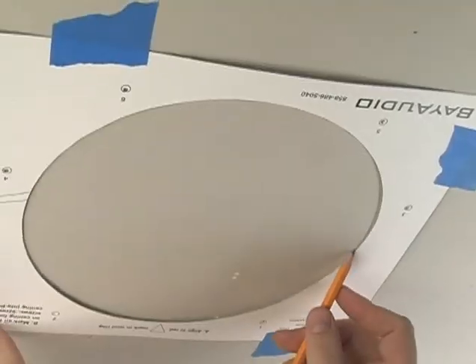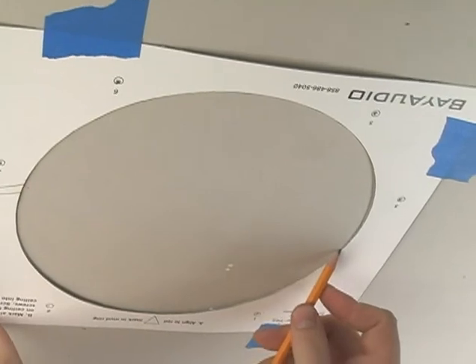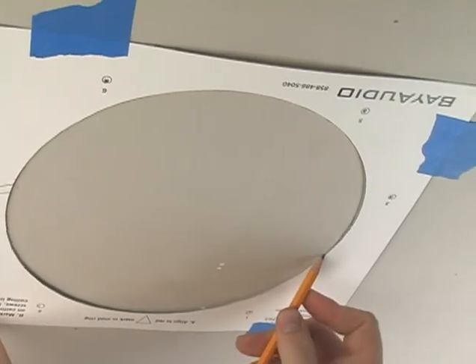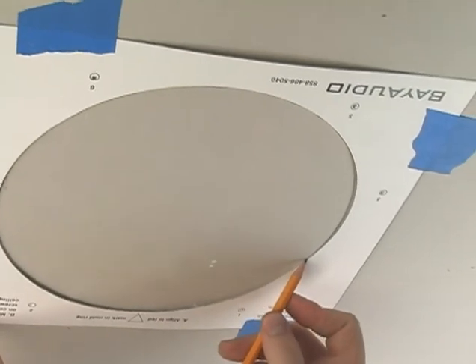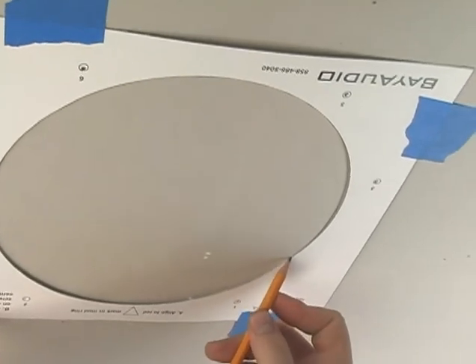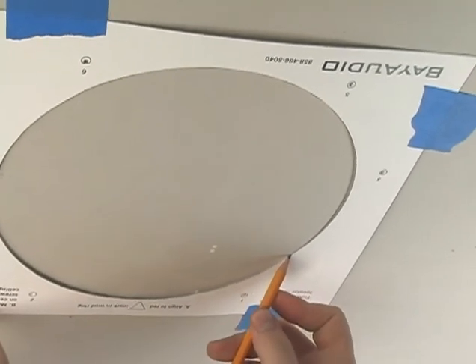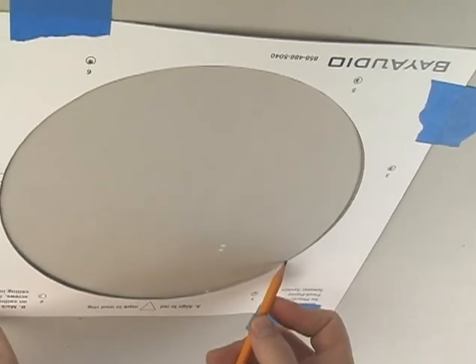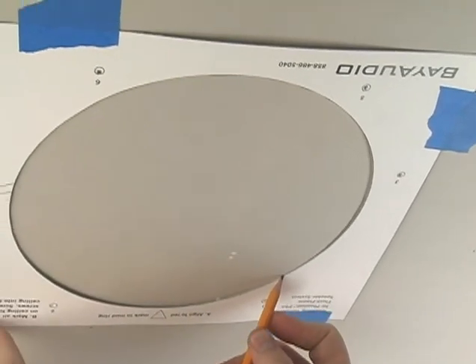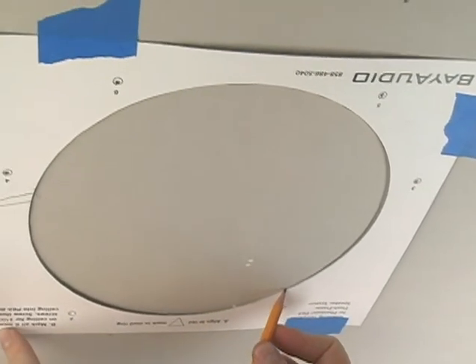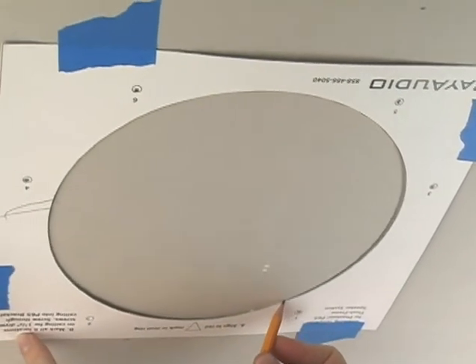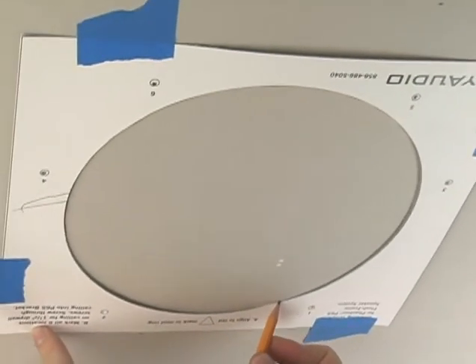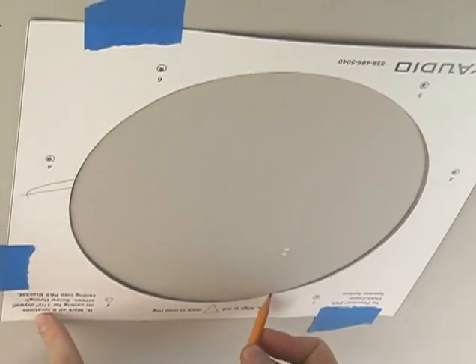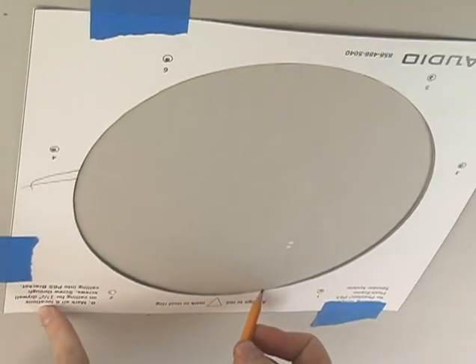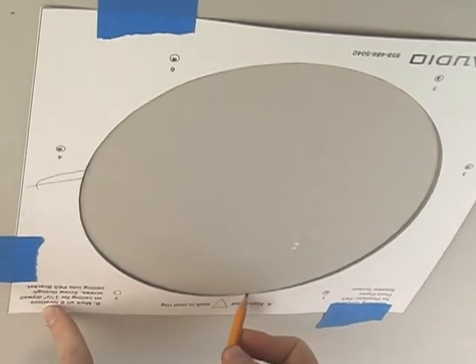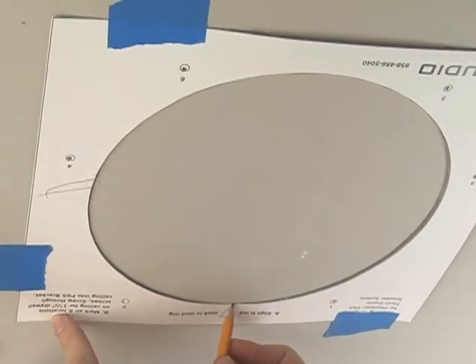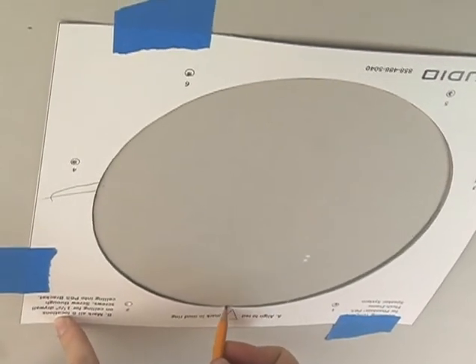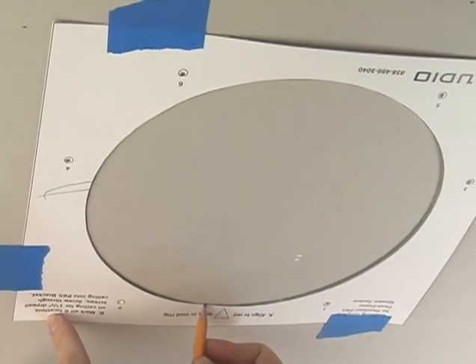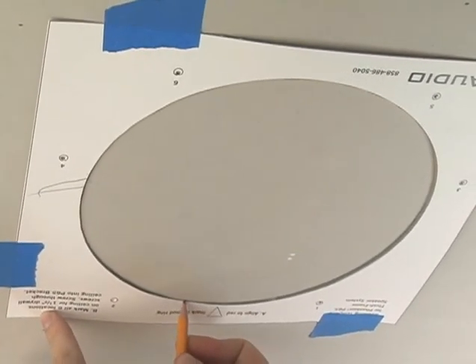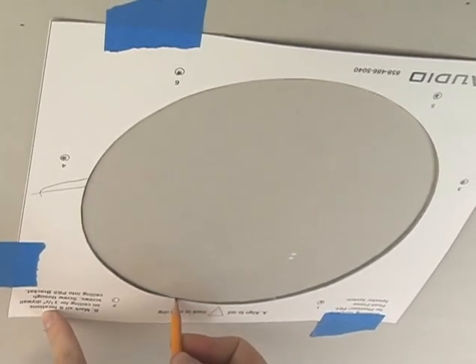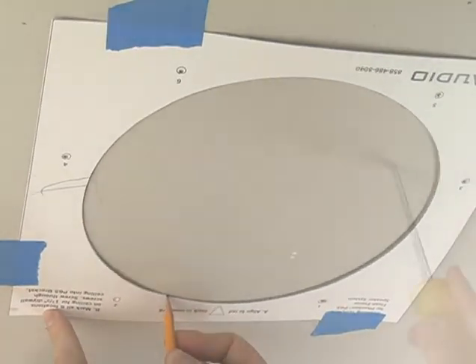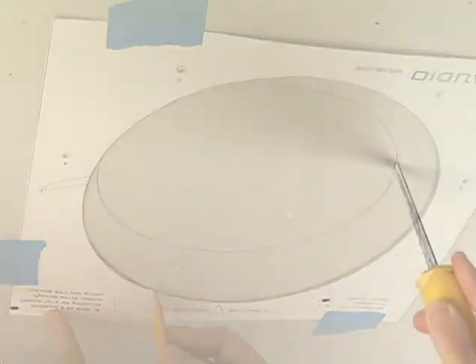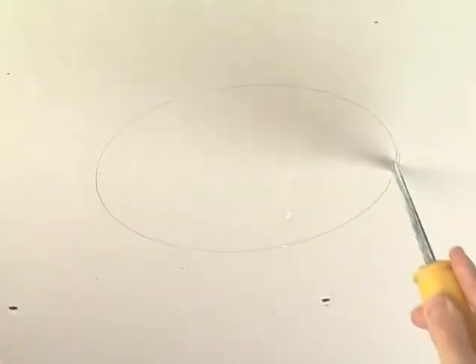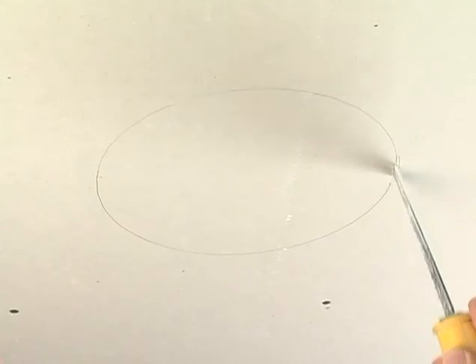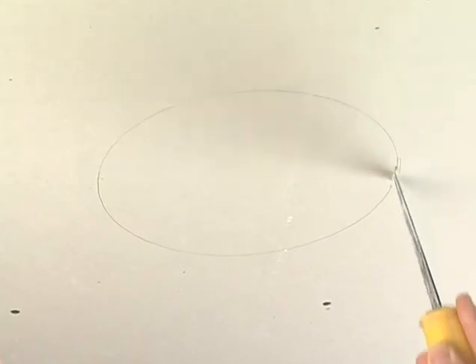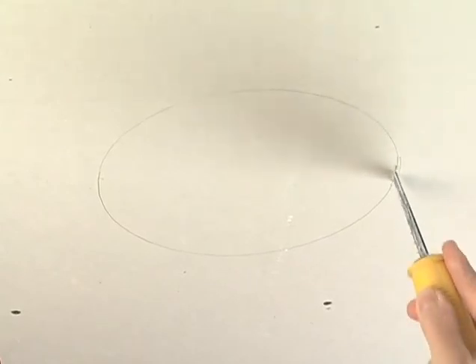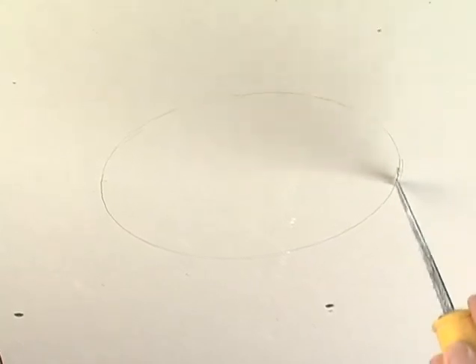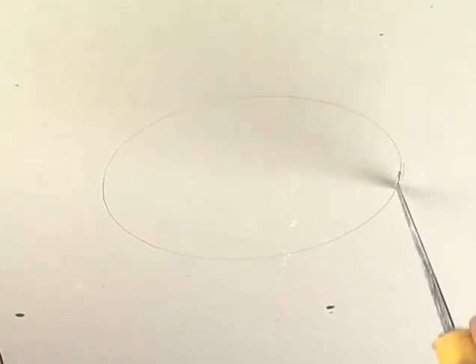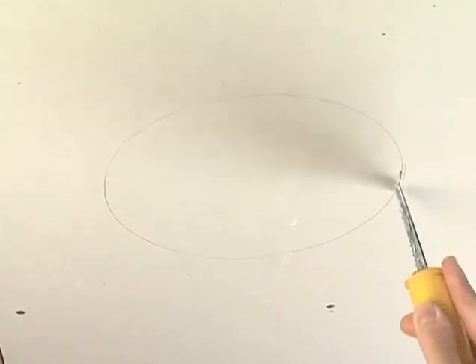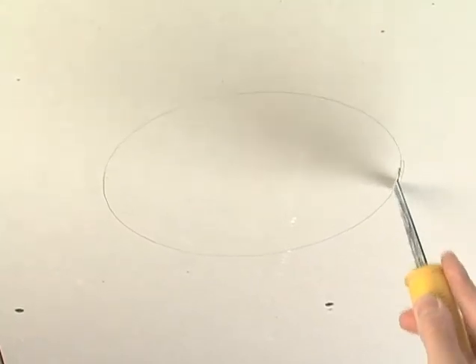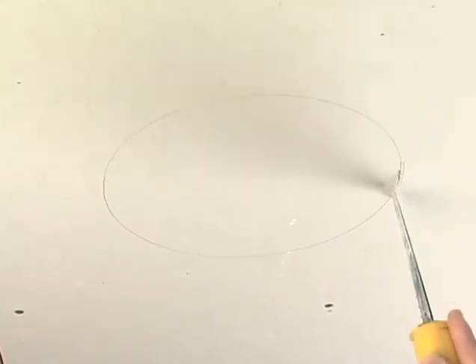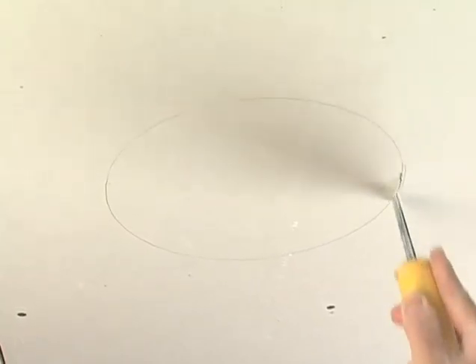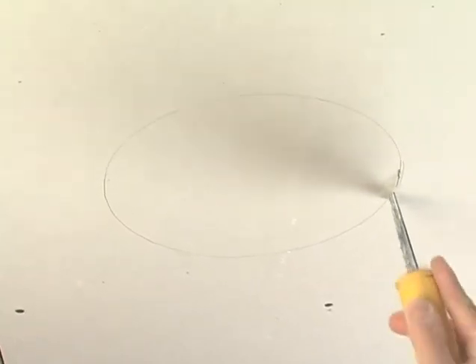First, use the template to trace and cut a hole in the ceiling drywall. Be sure you have enough clear space in the ceiling to accommodate it.